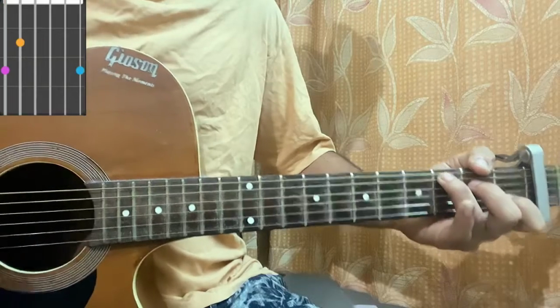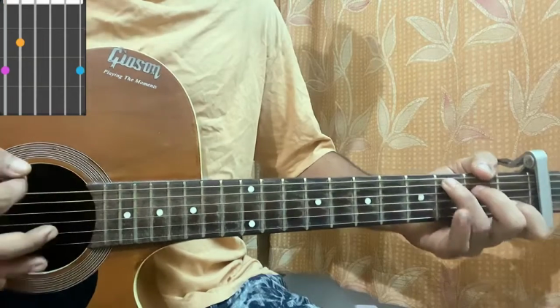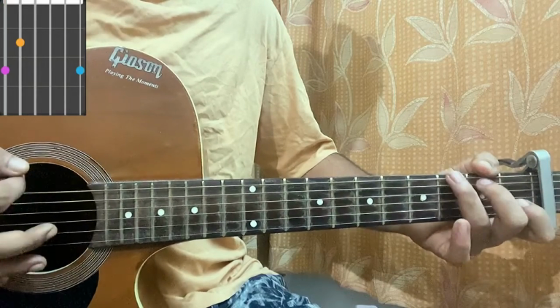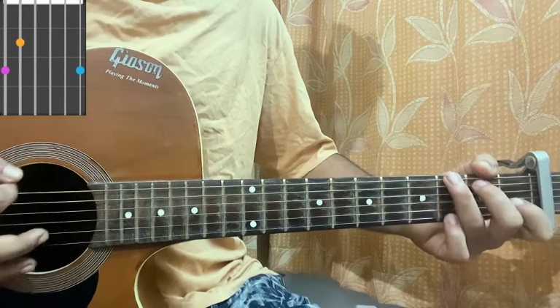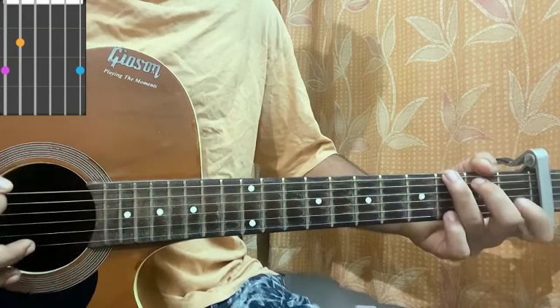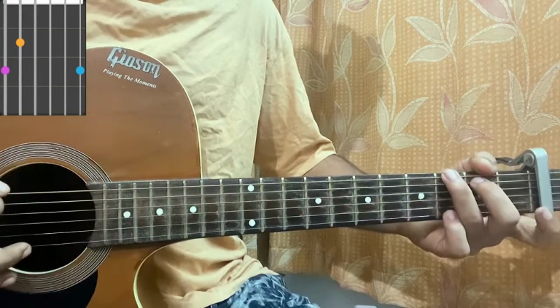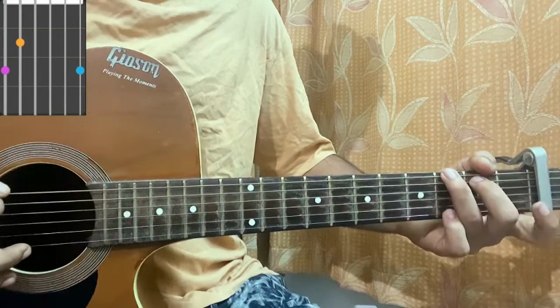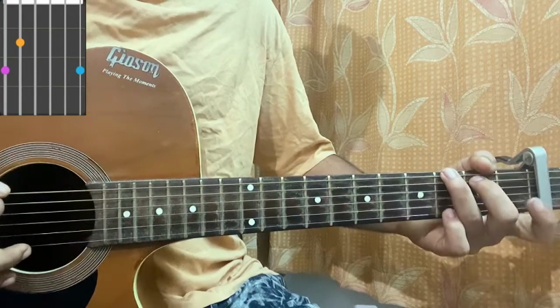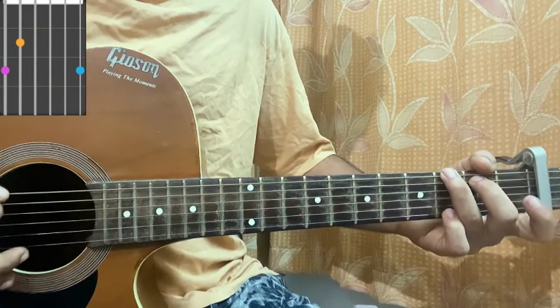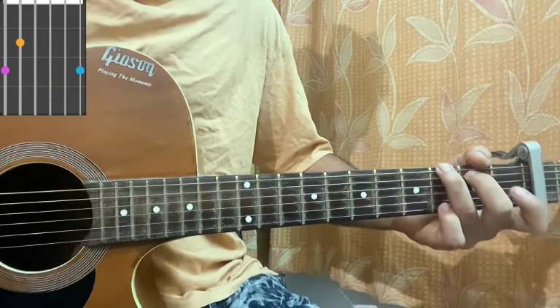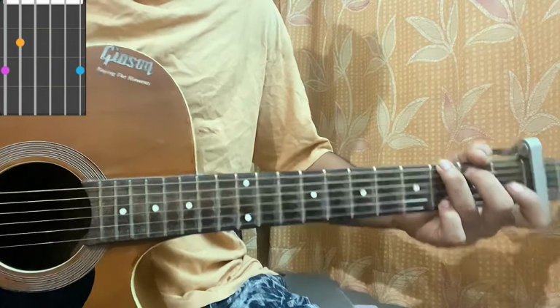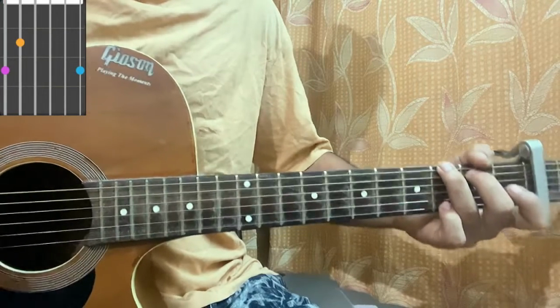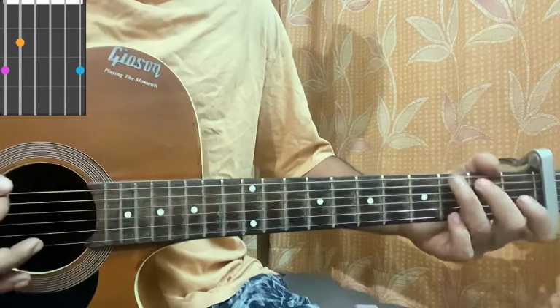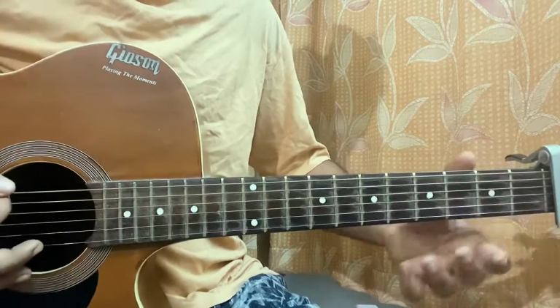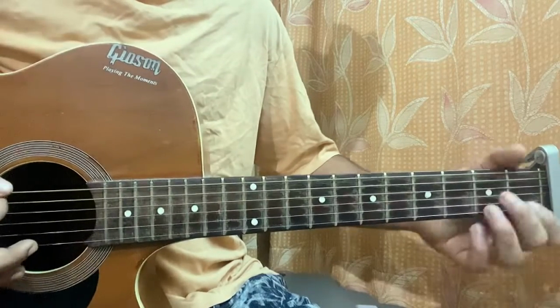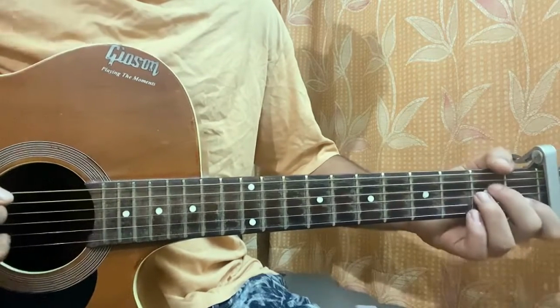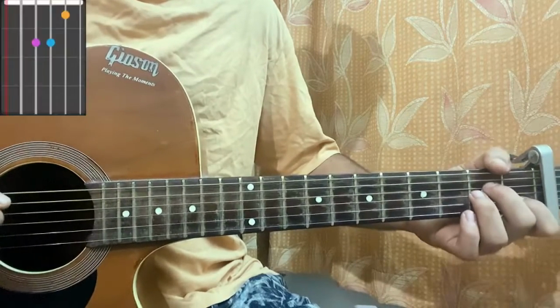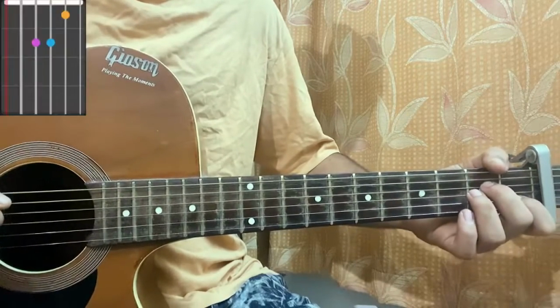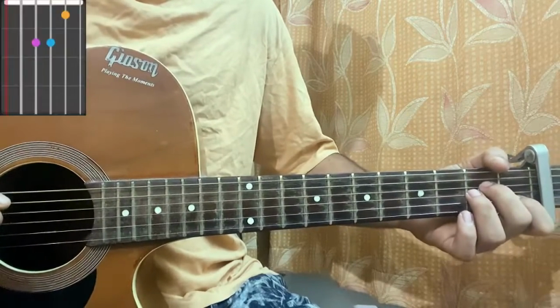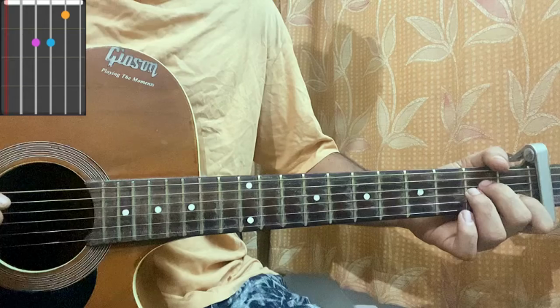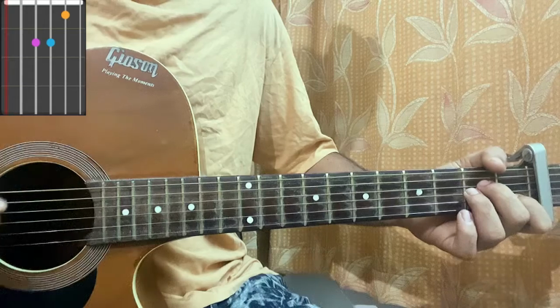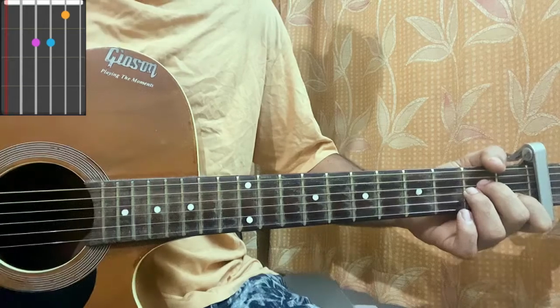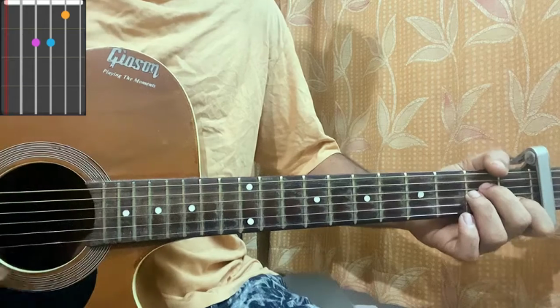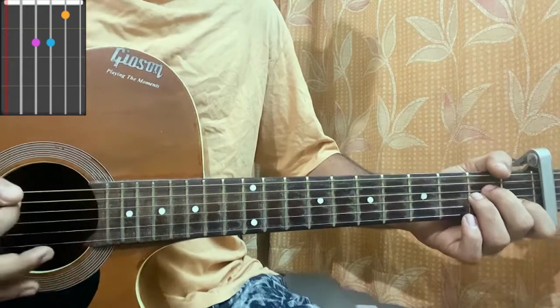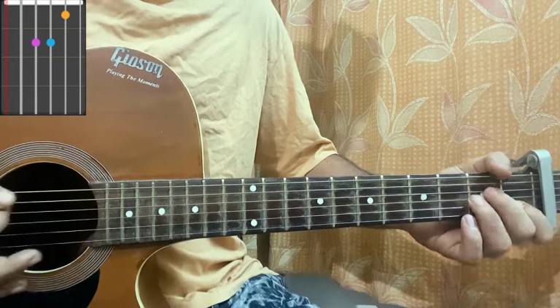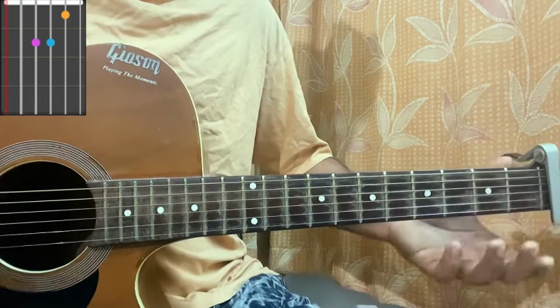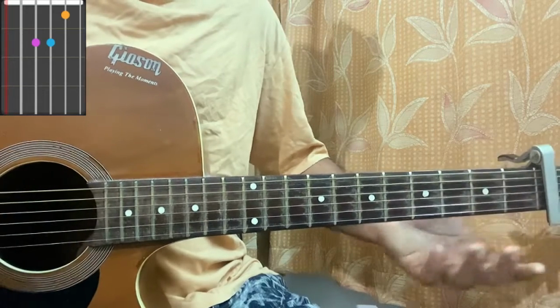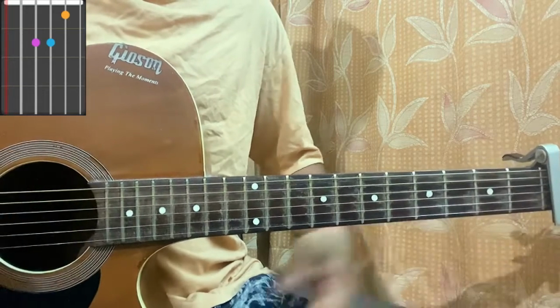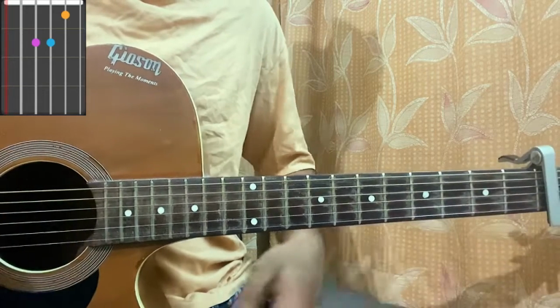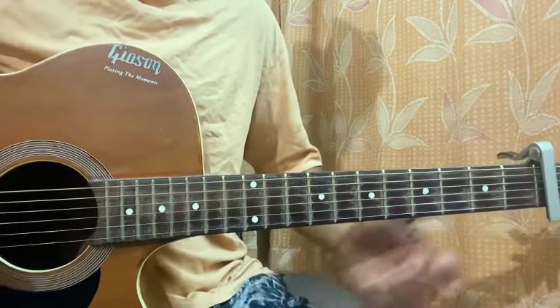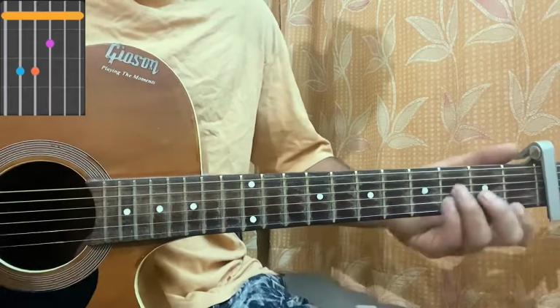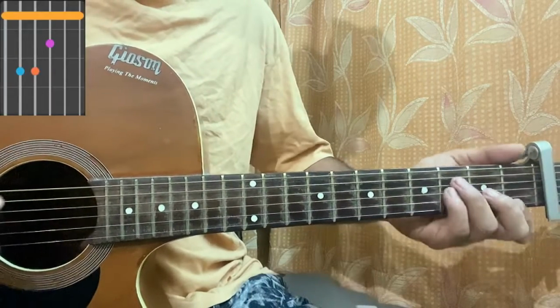Got a G: 3, 2, open, open, open, 3. A minor: mute, open, second, second, first, open. And an F major: 1, 3, 3, 2, 1, 1.